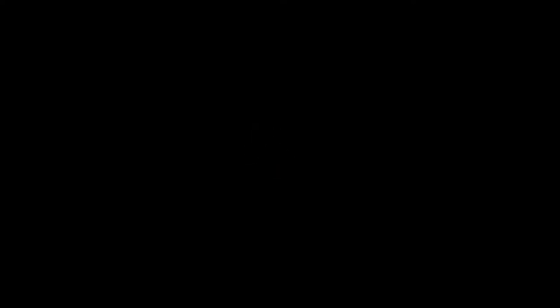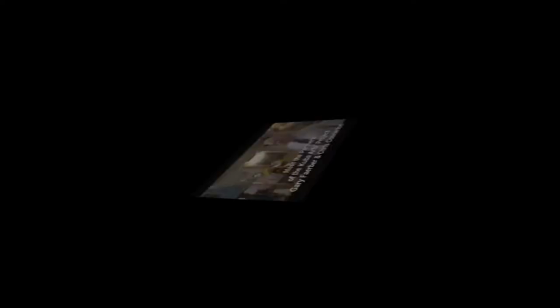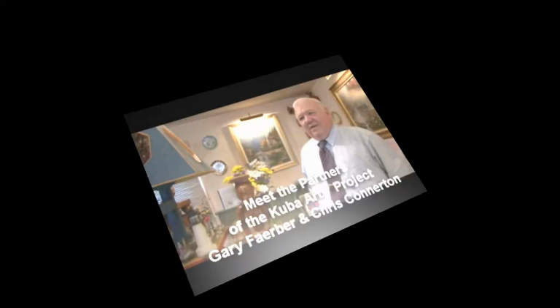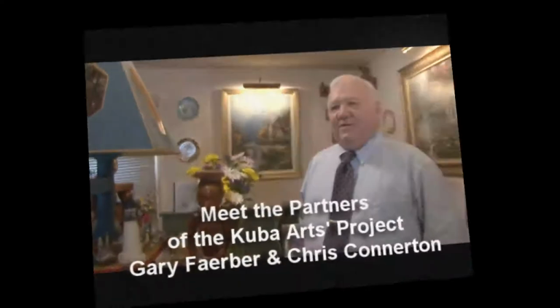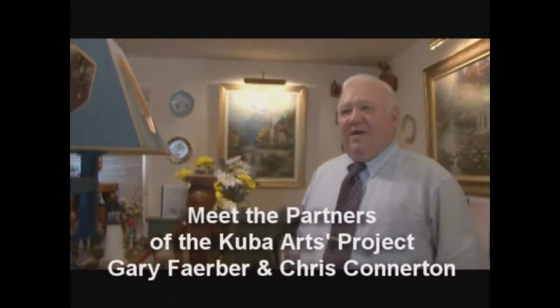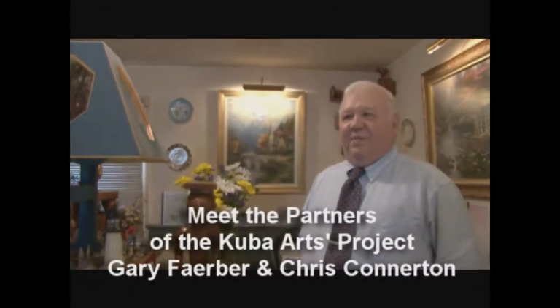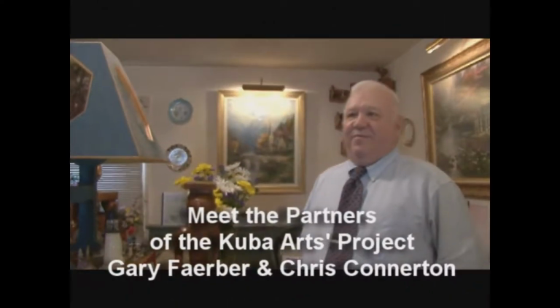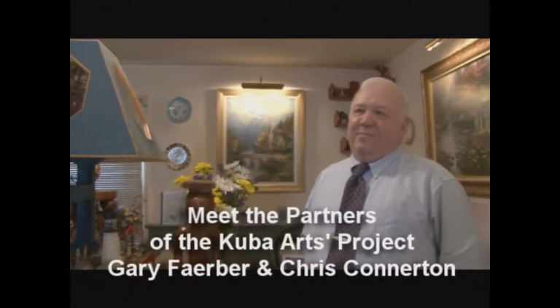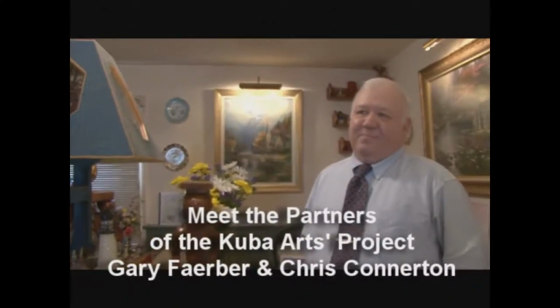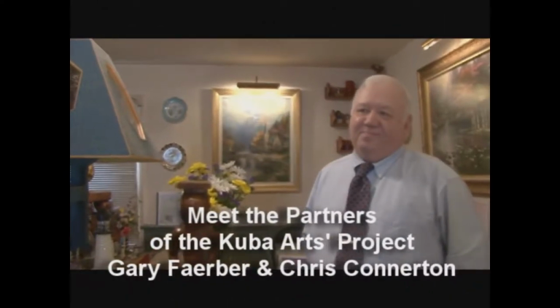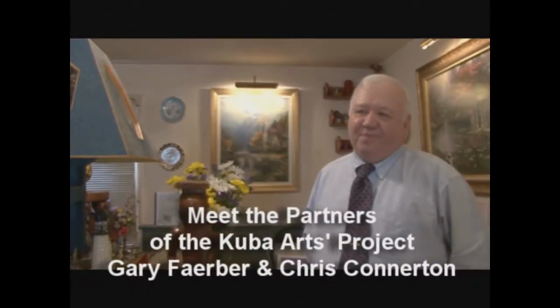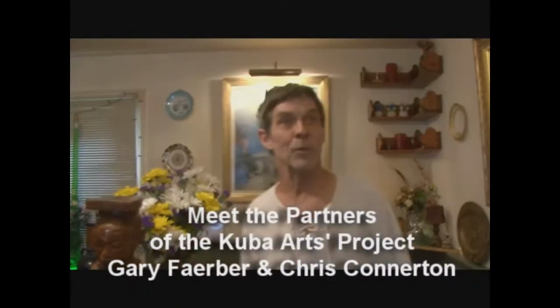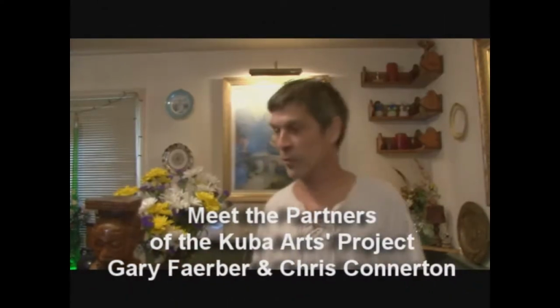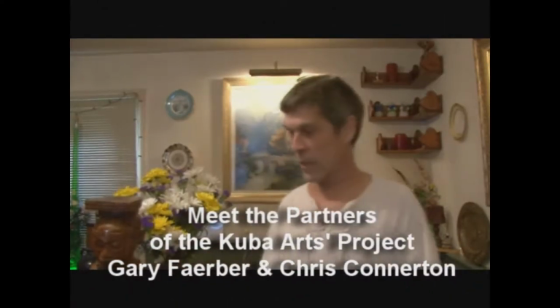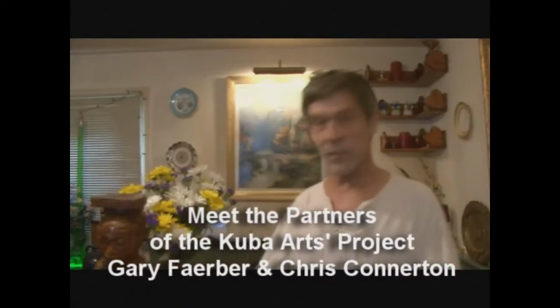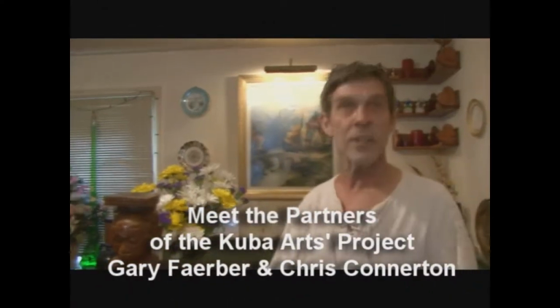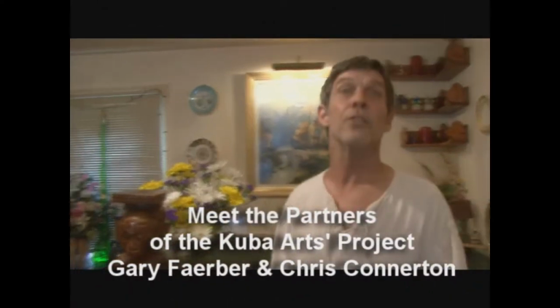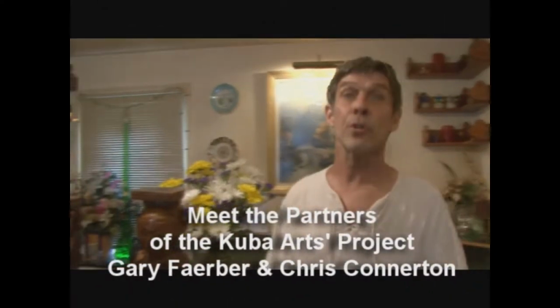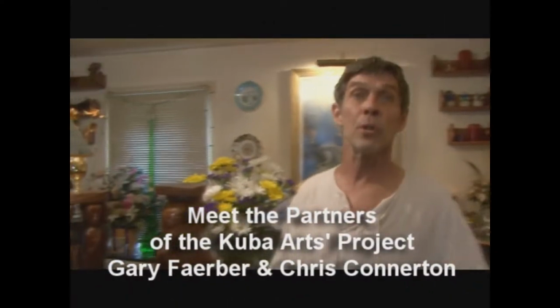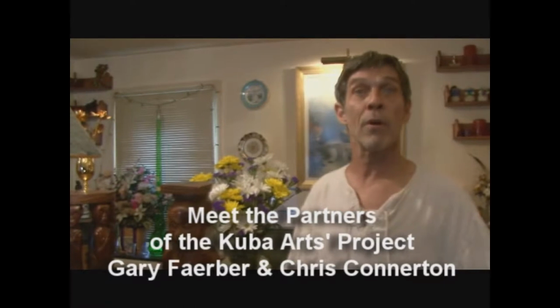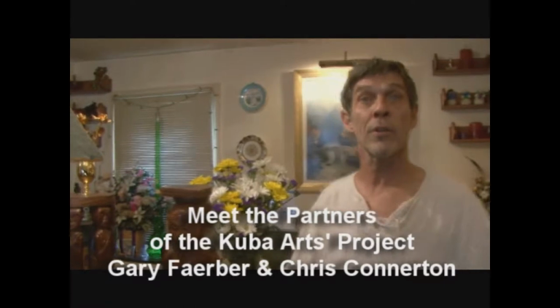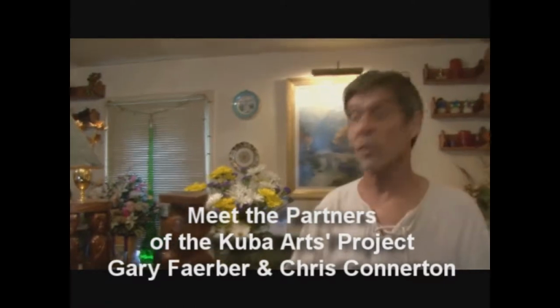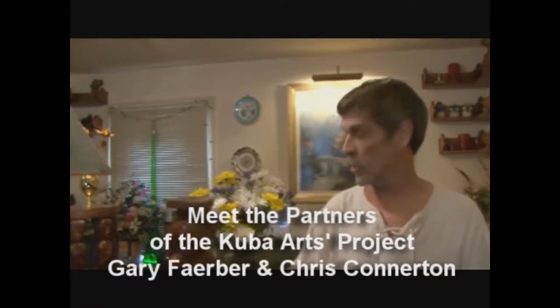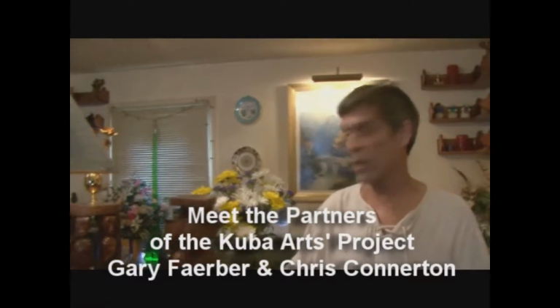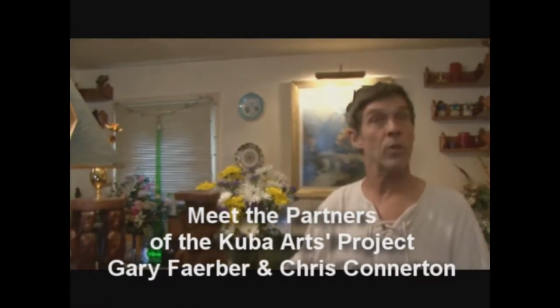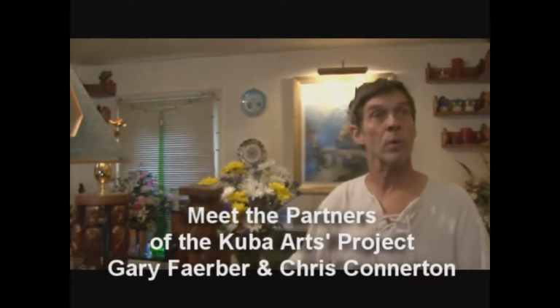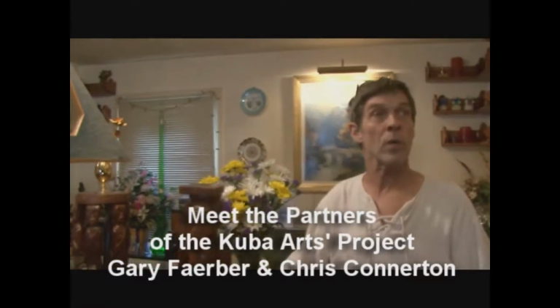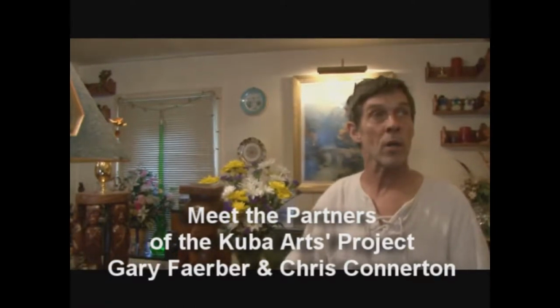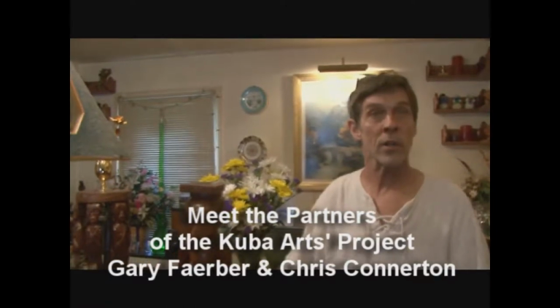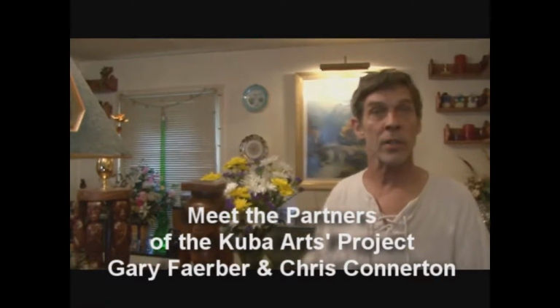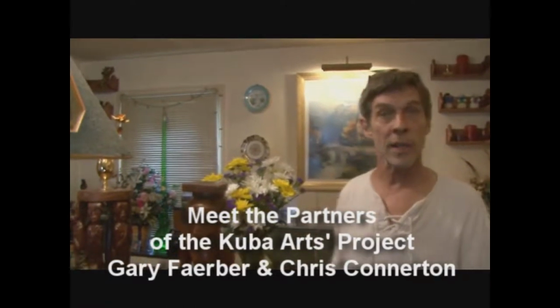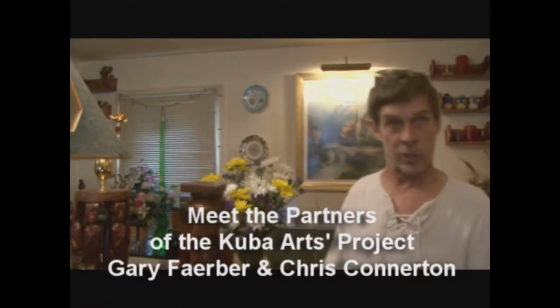My name is Gary B. Farber. I'm Chris Connerton, a junior partner in the Cuba Royal Art Collection.